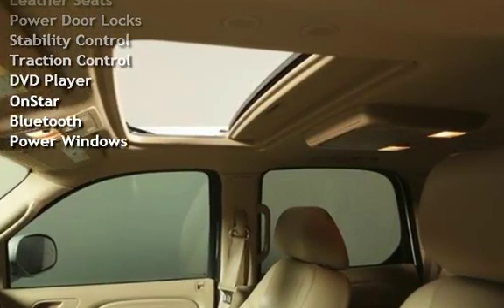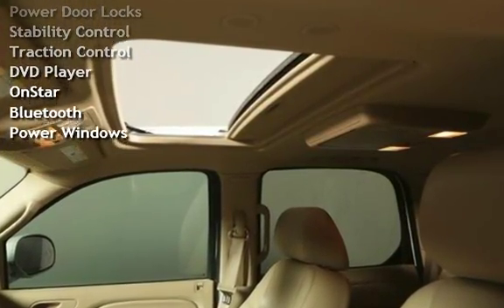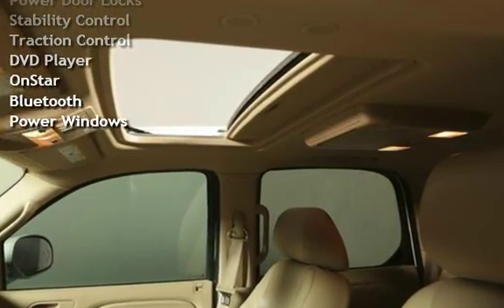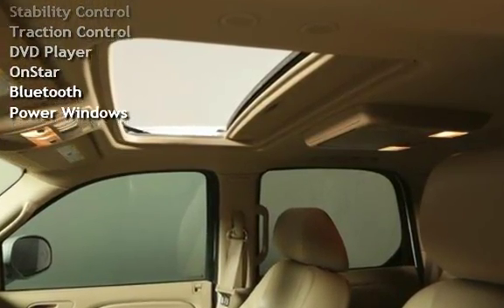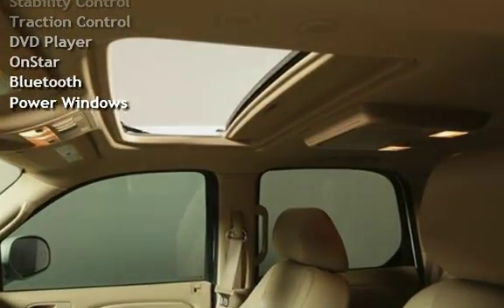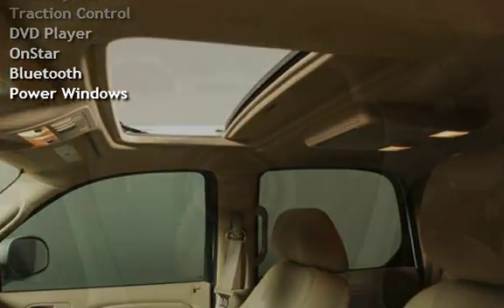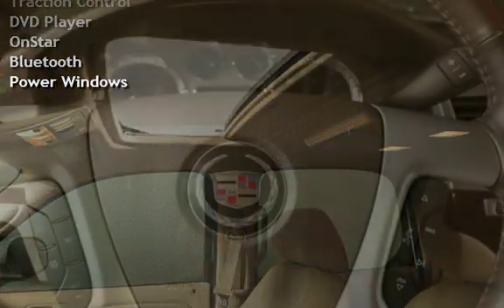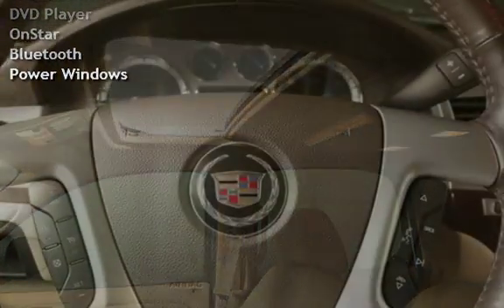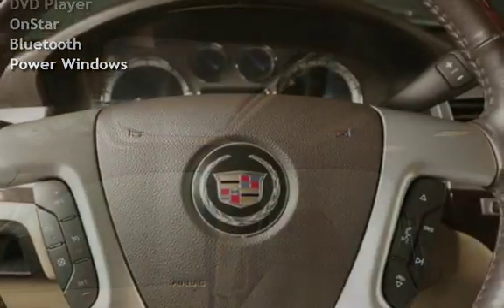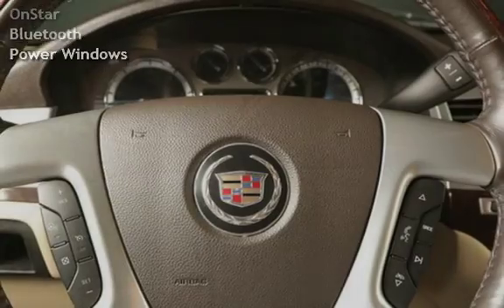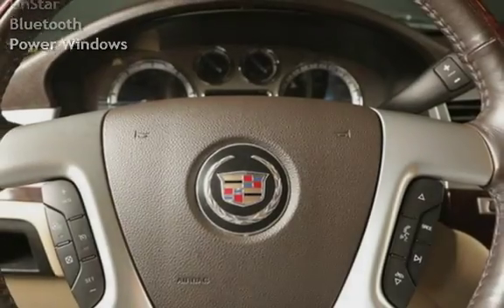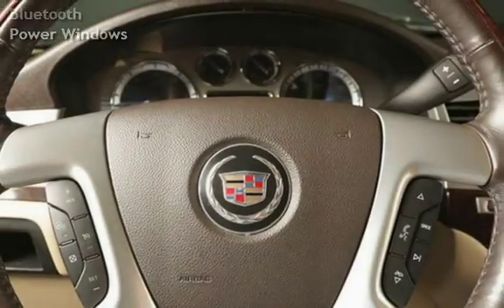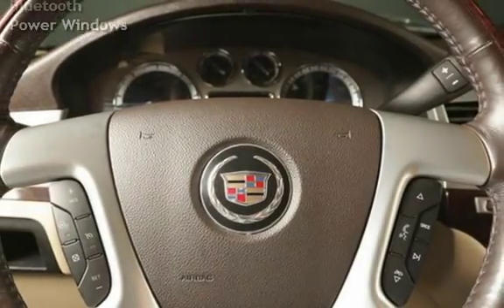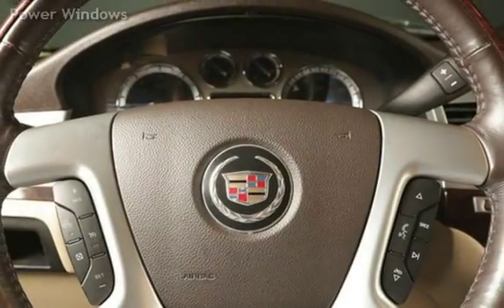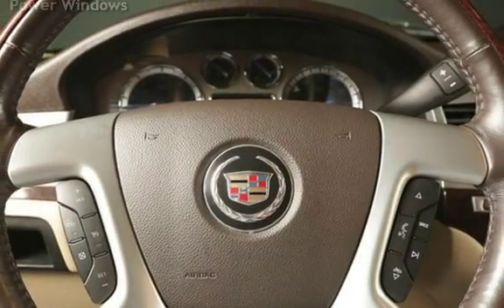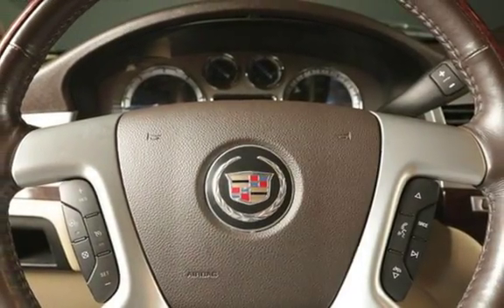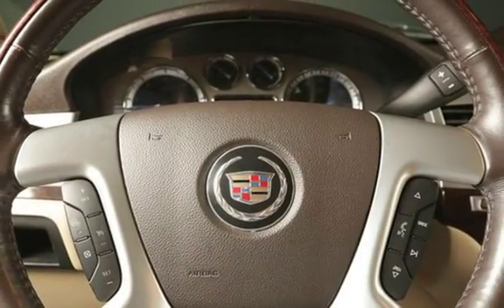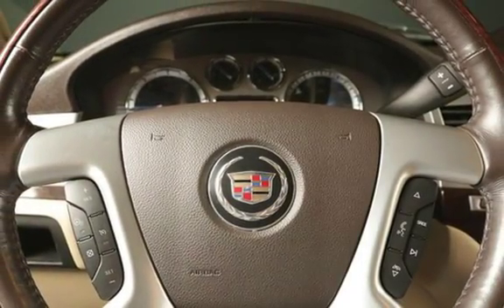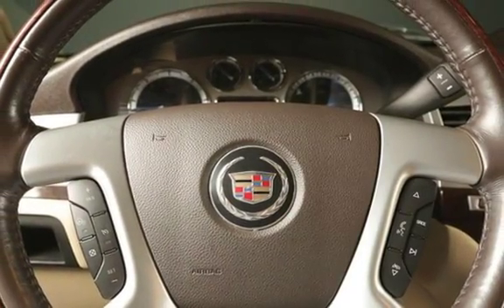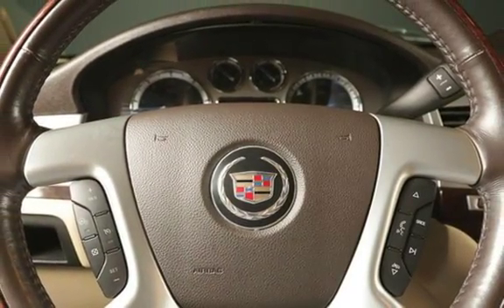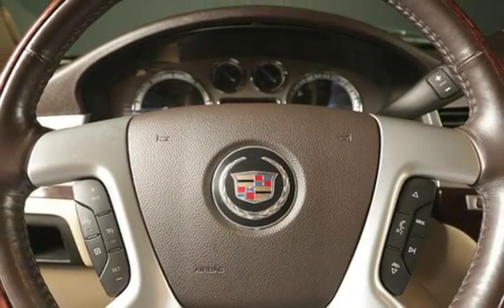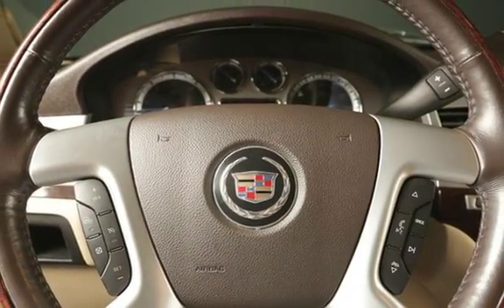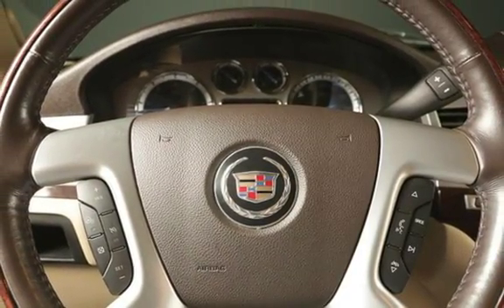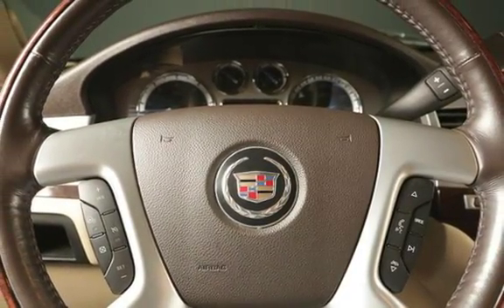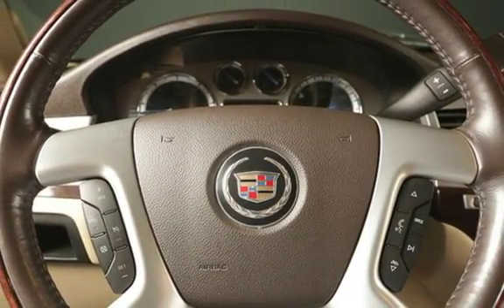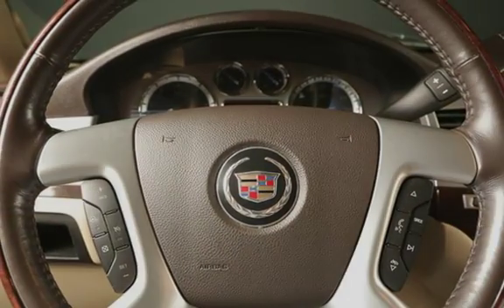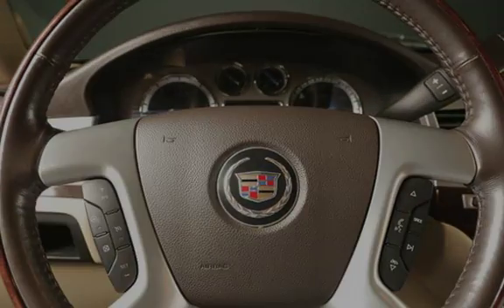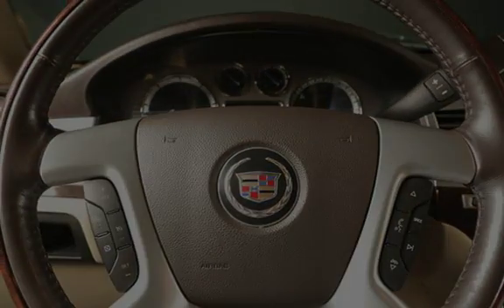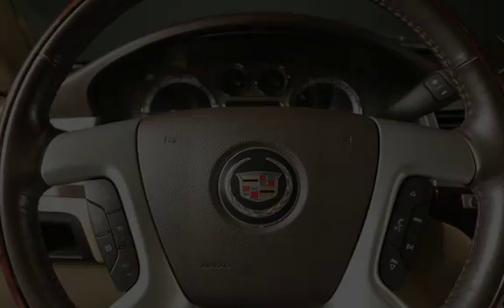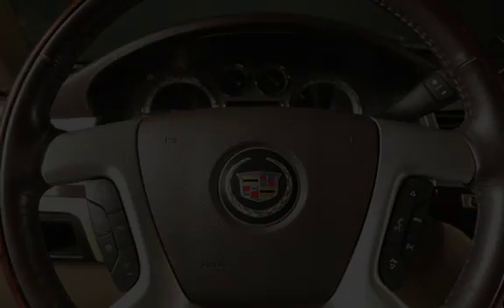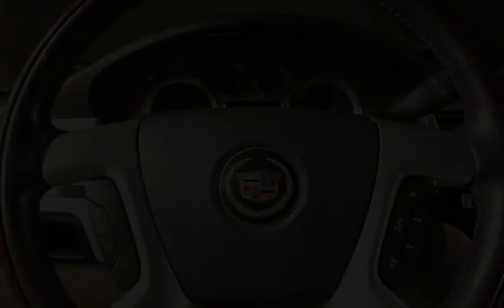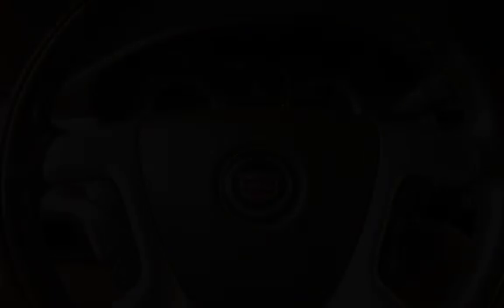Additional features include power door locks, stability control, traction control, DVD player, OnStar, Bluetooth, and power windows.